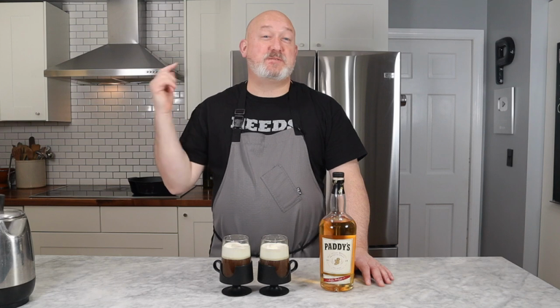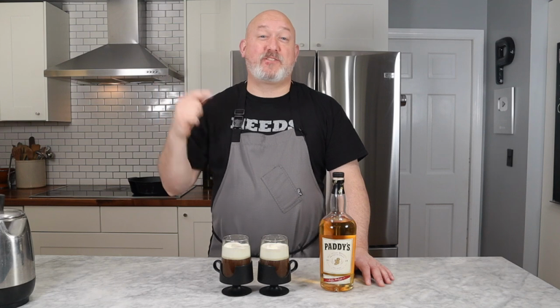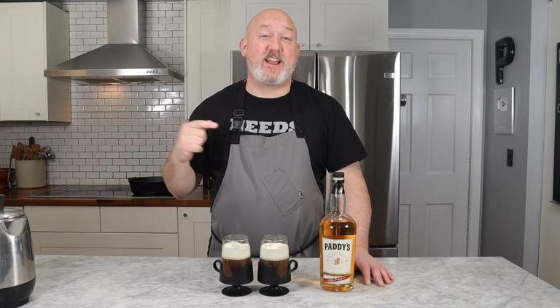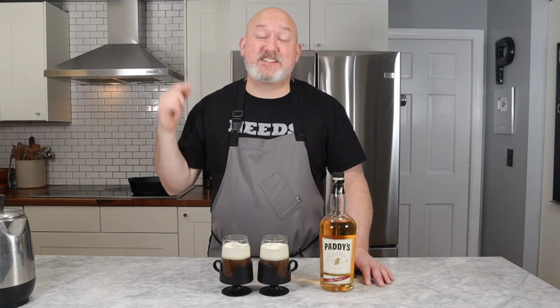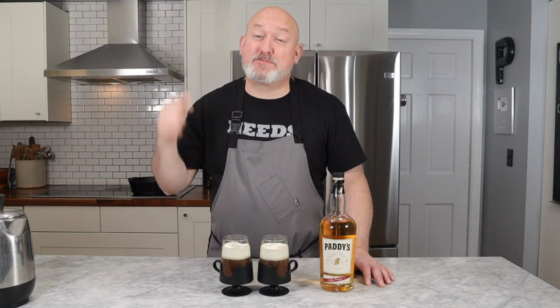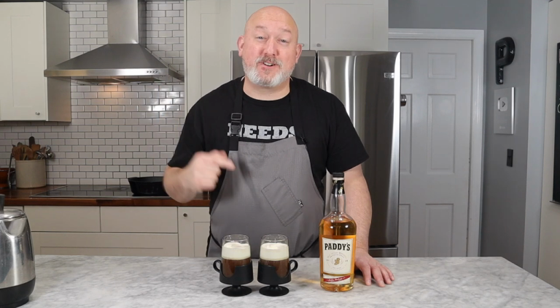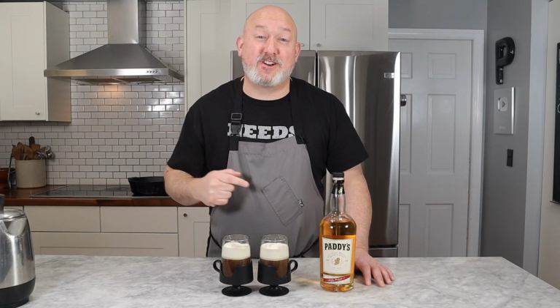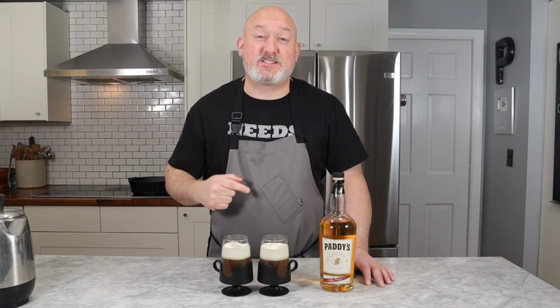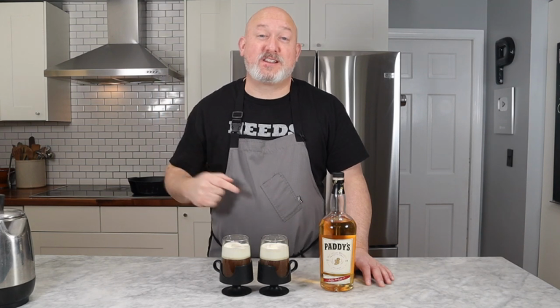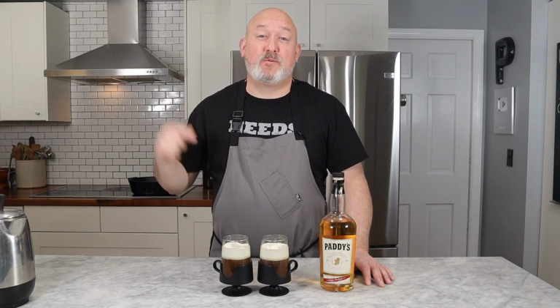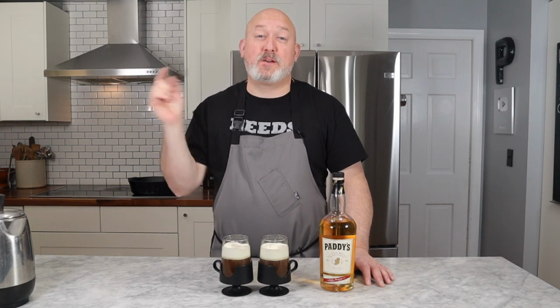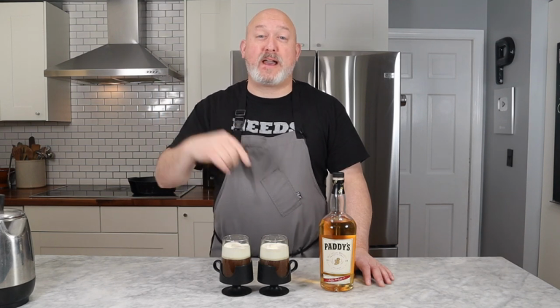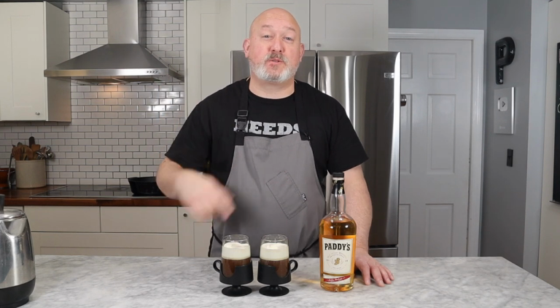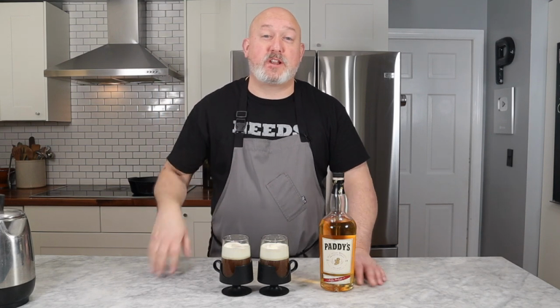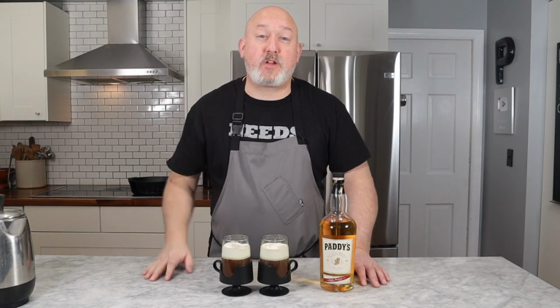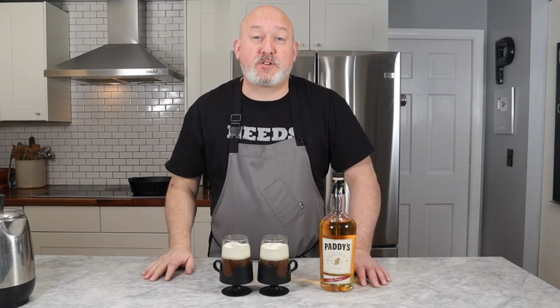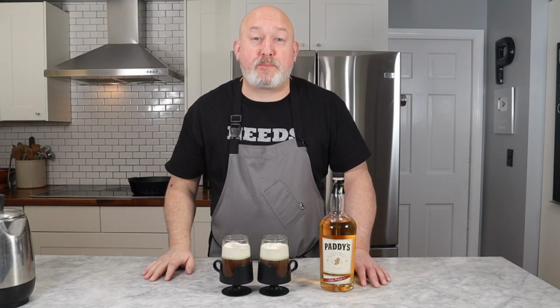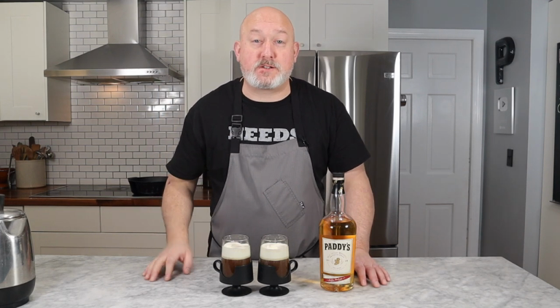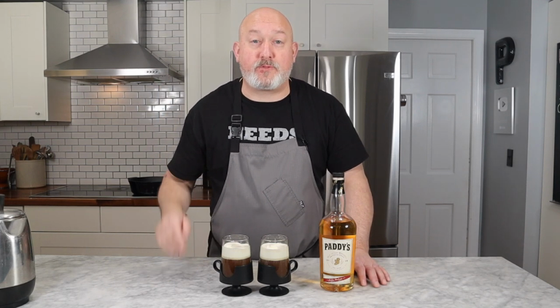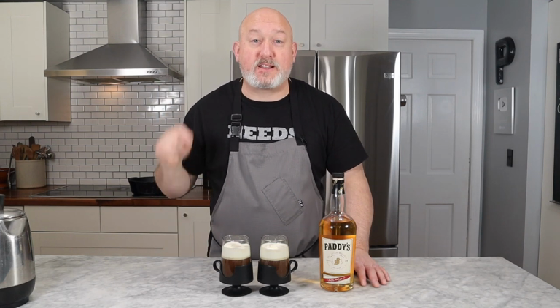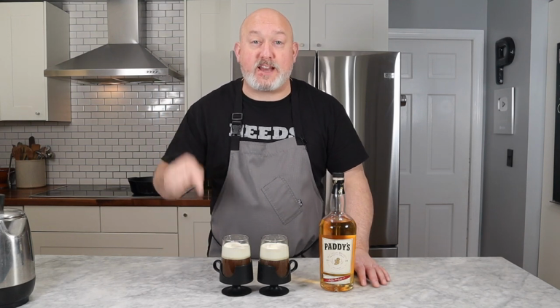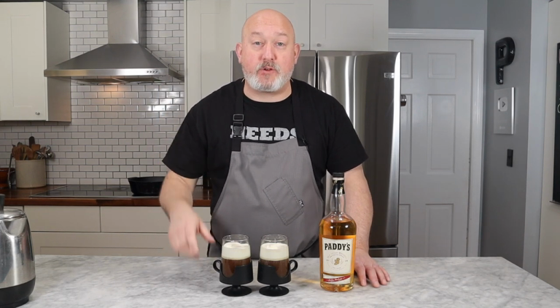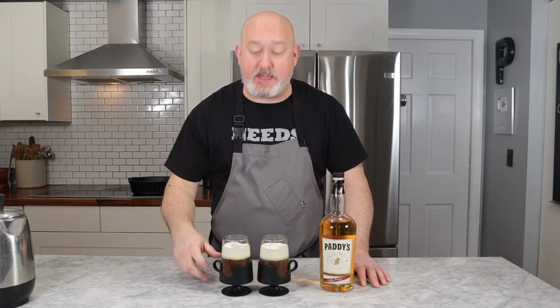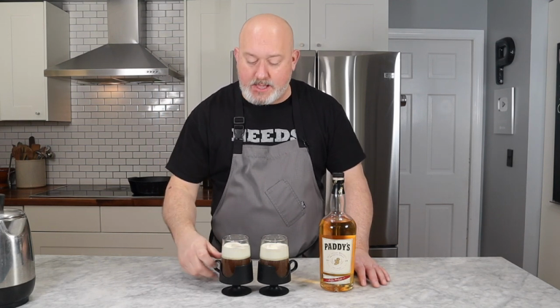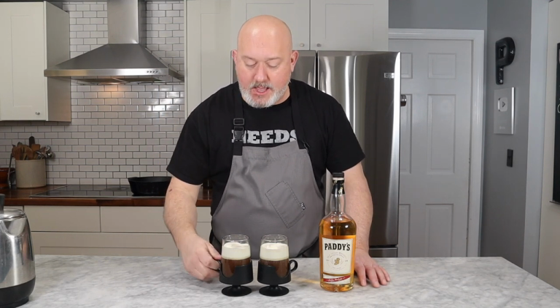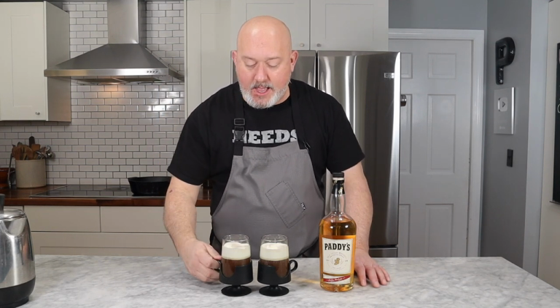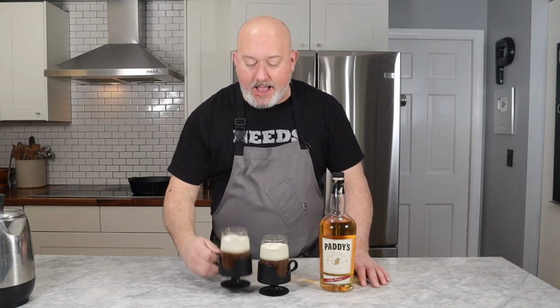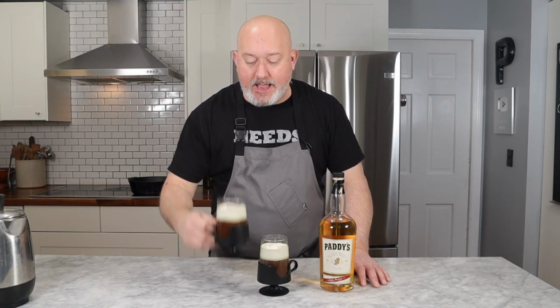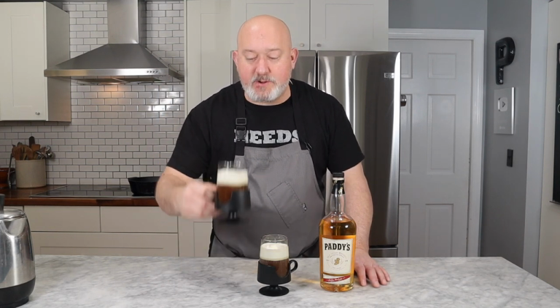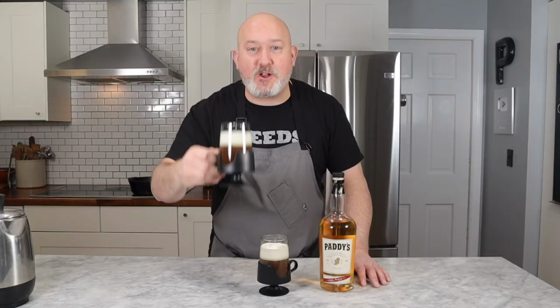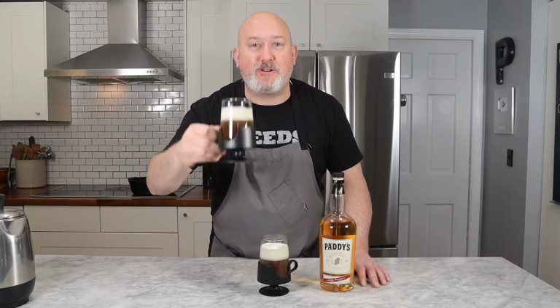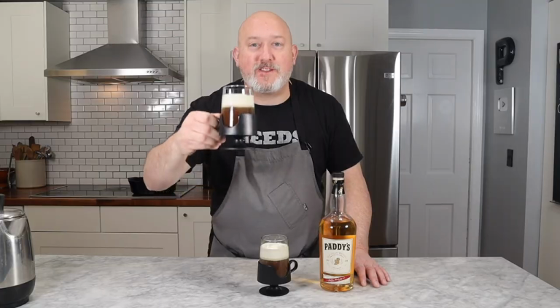I'm Chef Frank. This is ProtoCooks. Welcome back to another episode of Pinch of Frank. Today we're making Irish coffee.